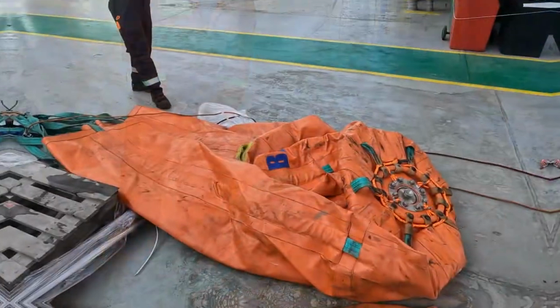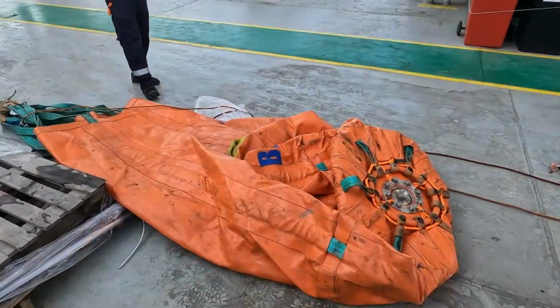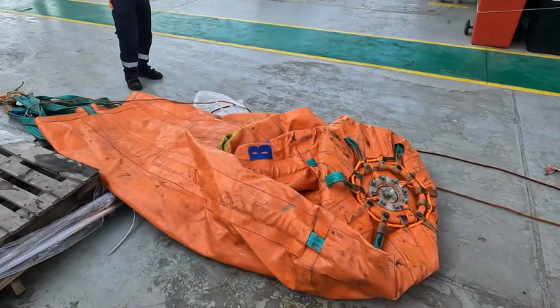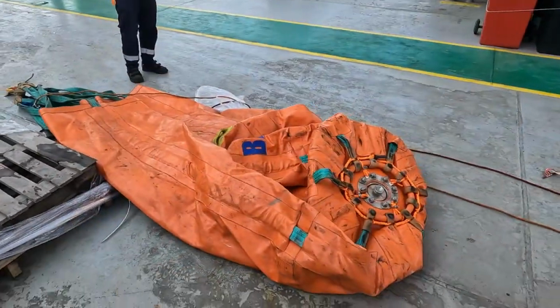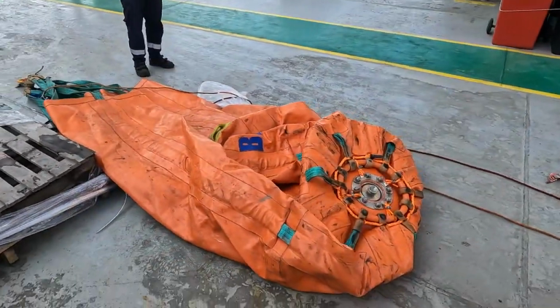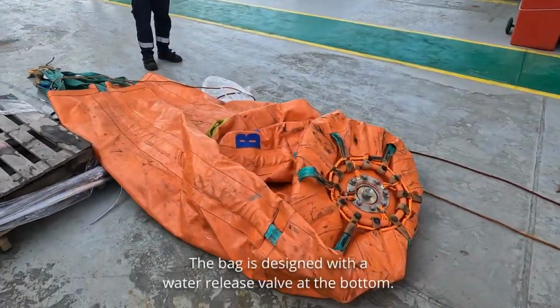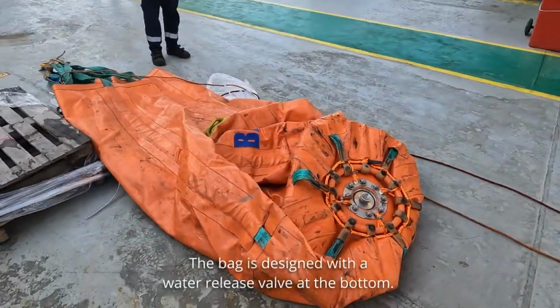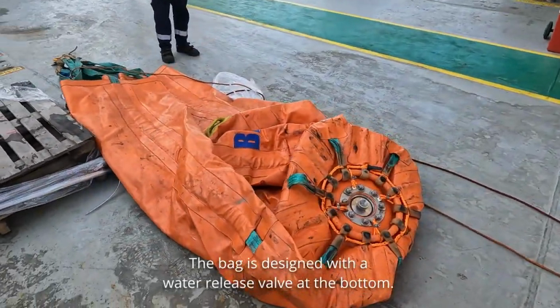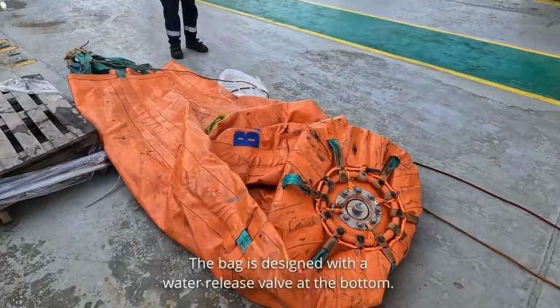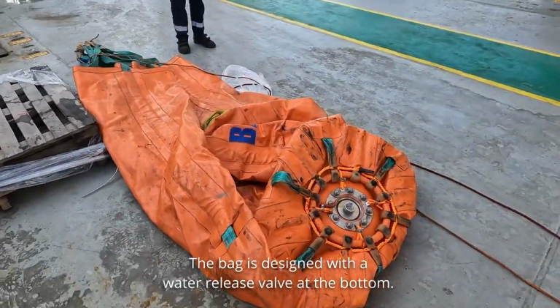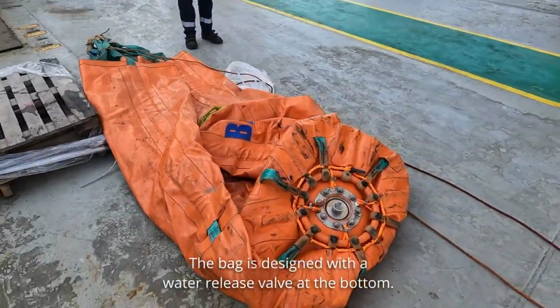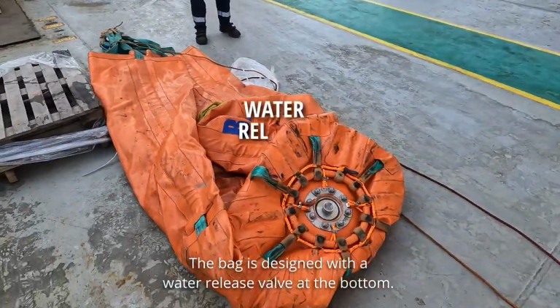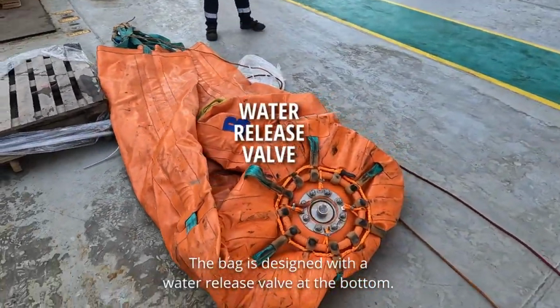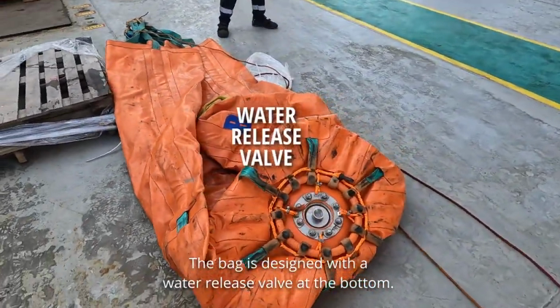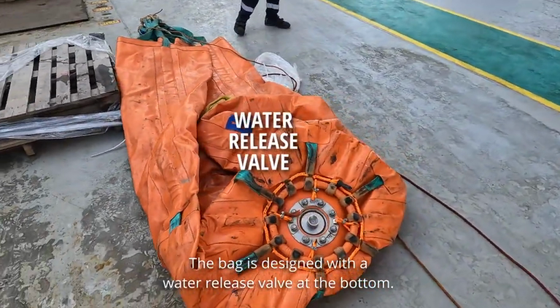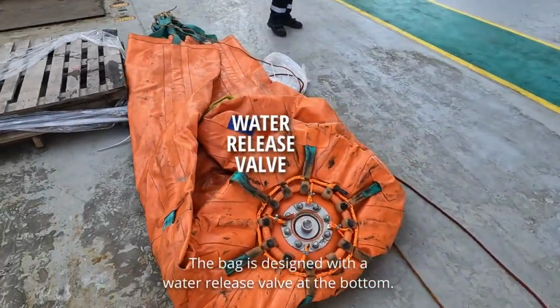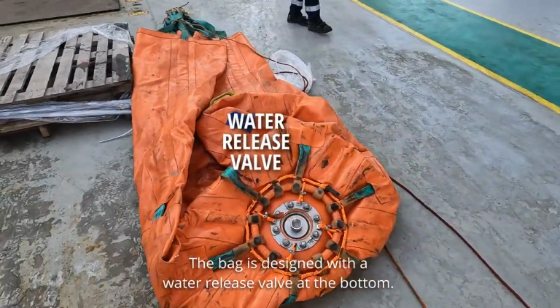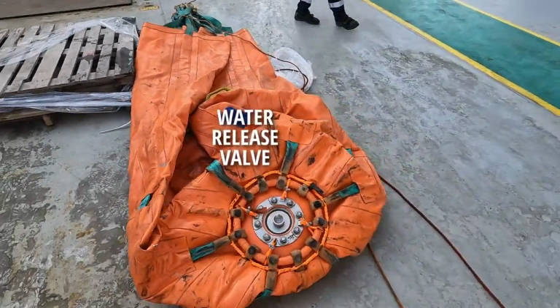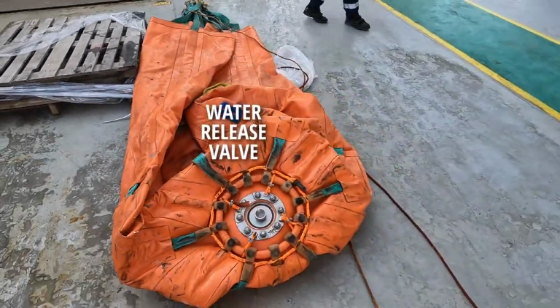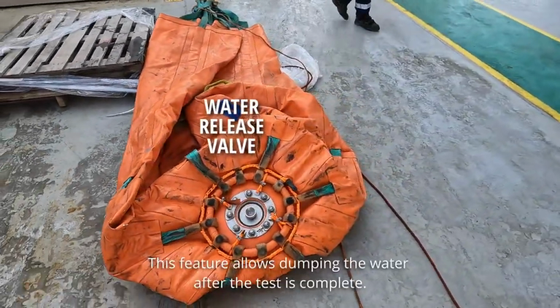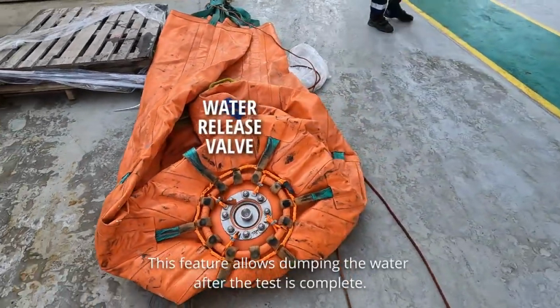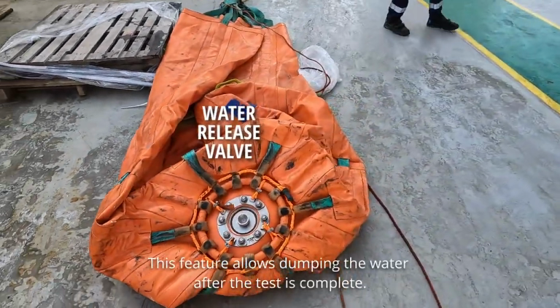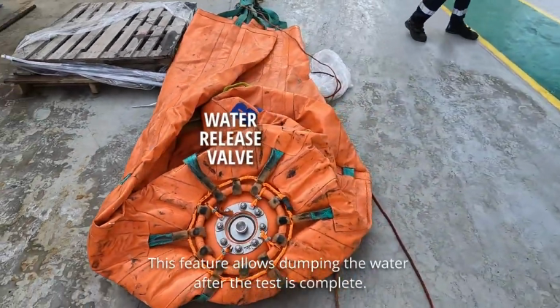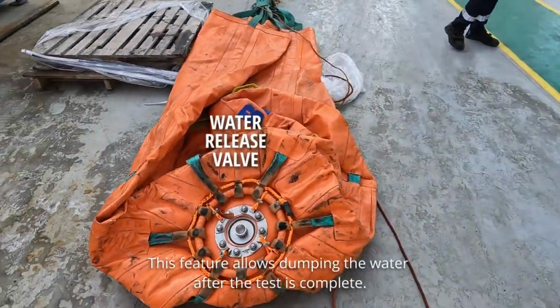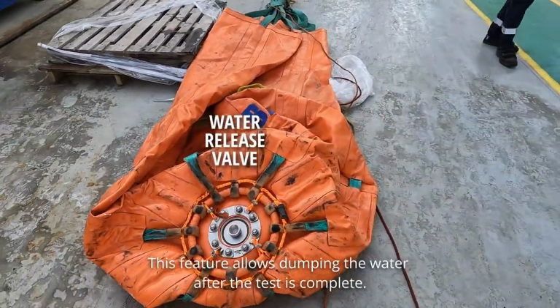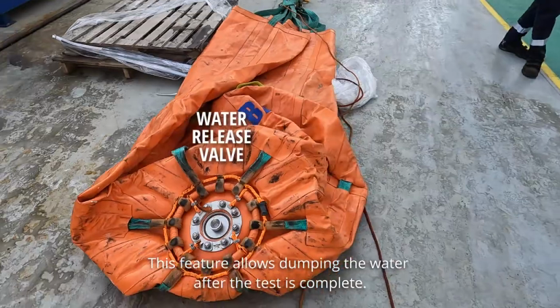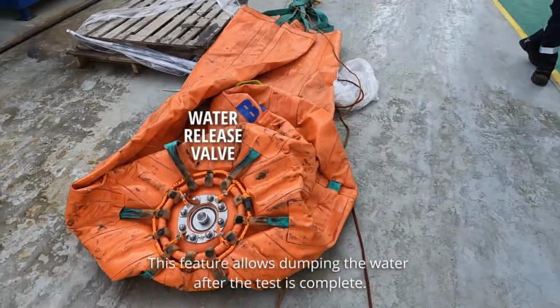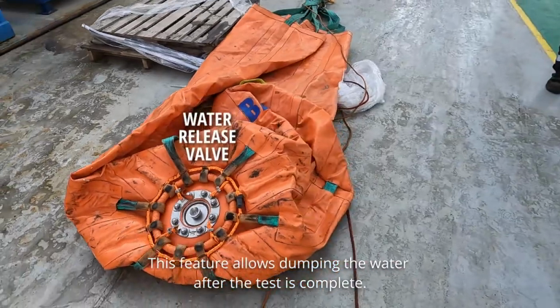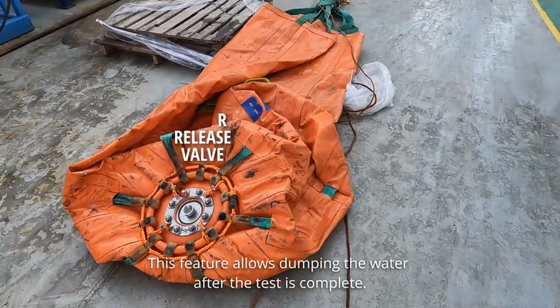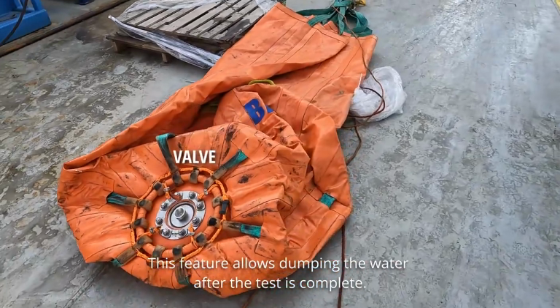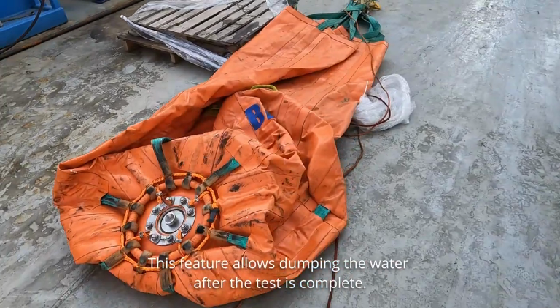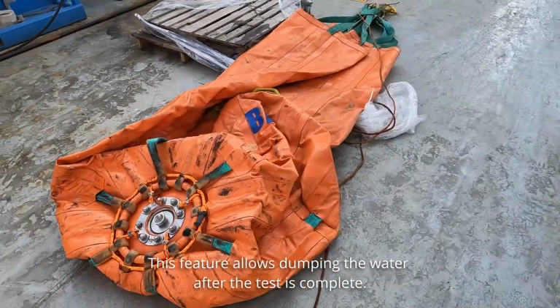The bag is designed with a water release valve at the bottom. This feature allows dumping the water after the test is complete.